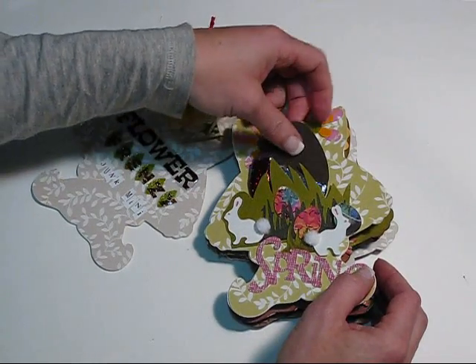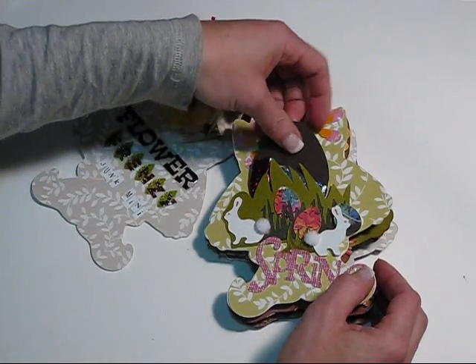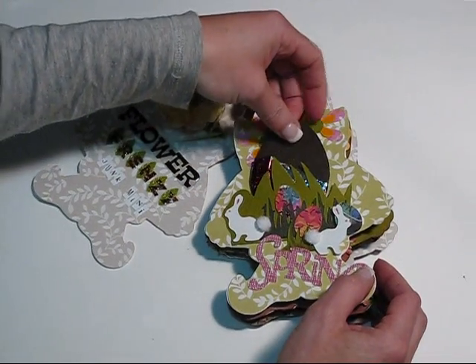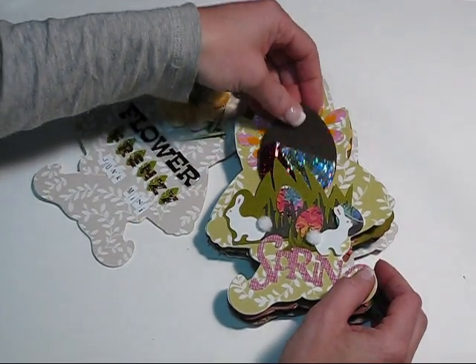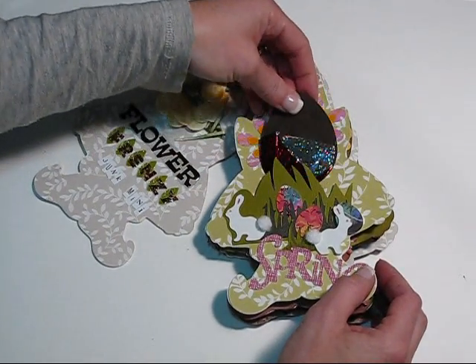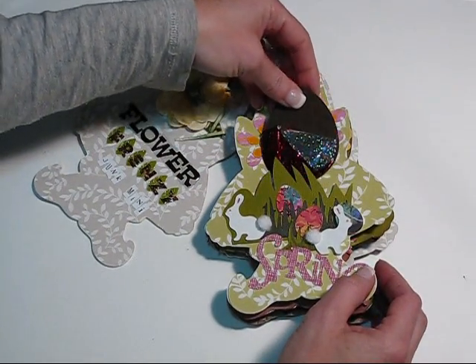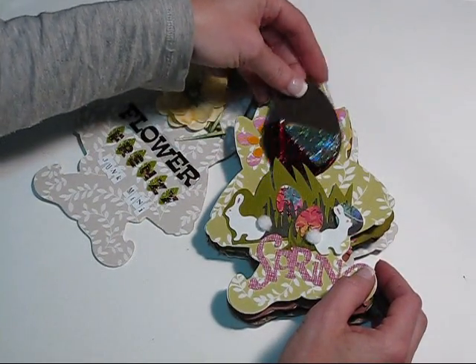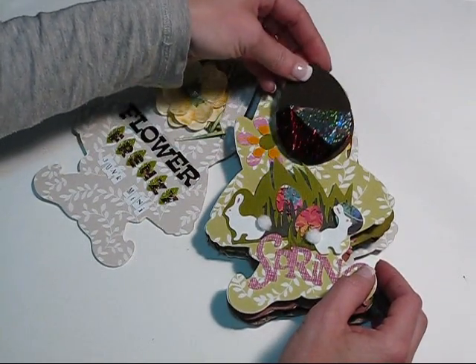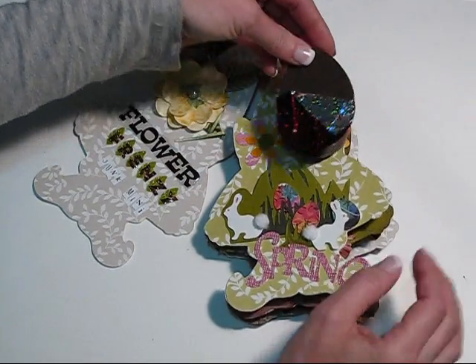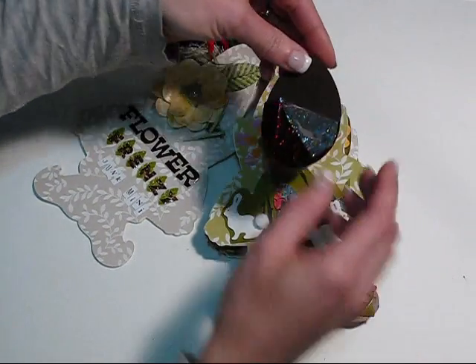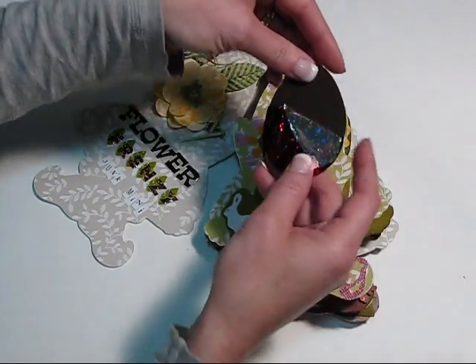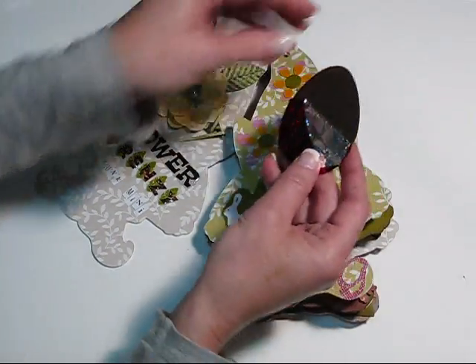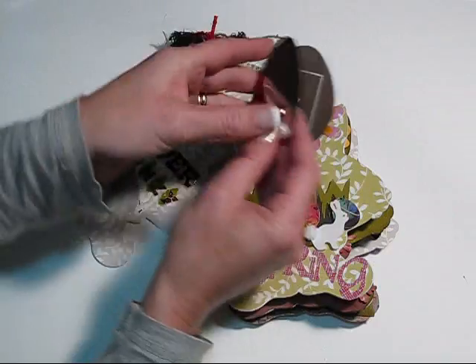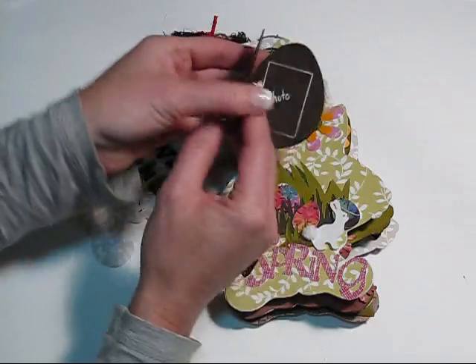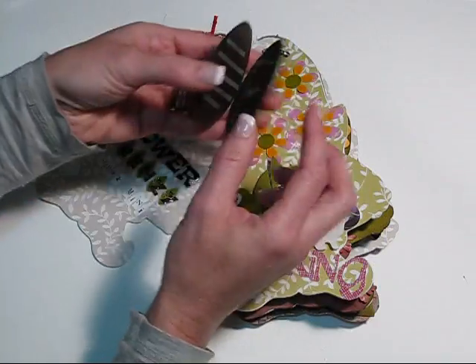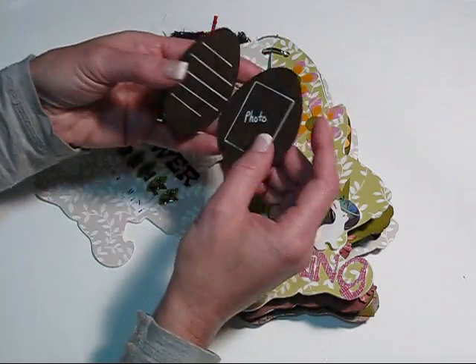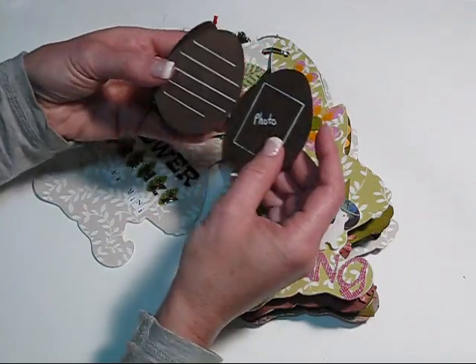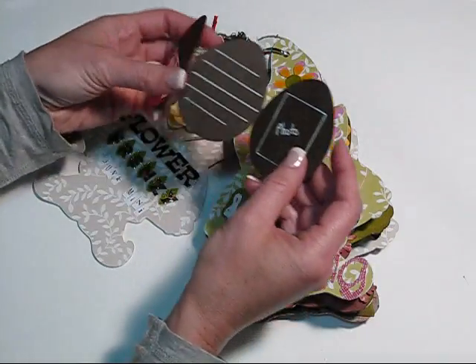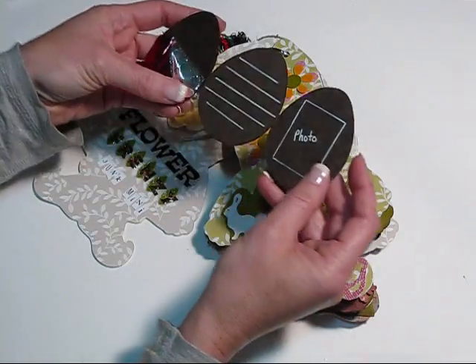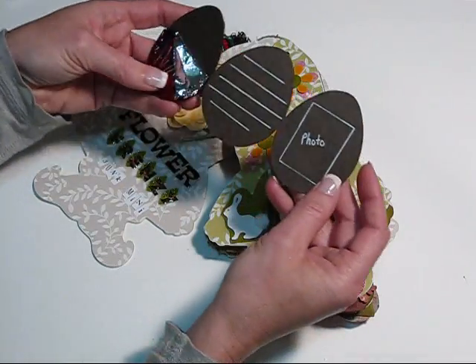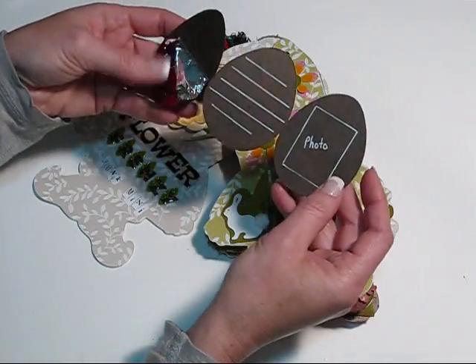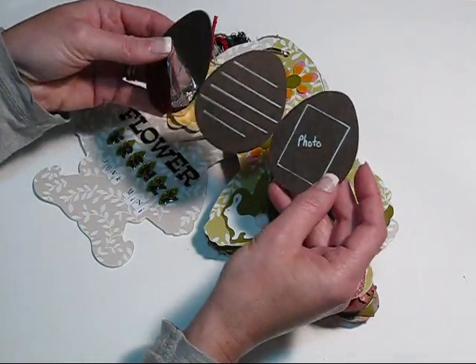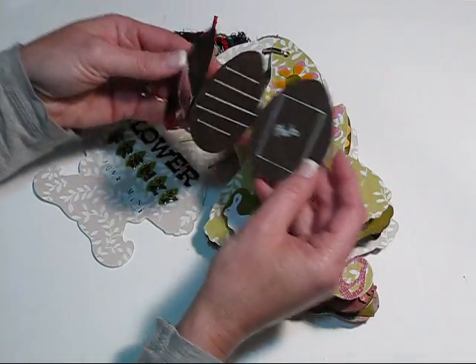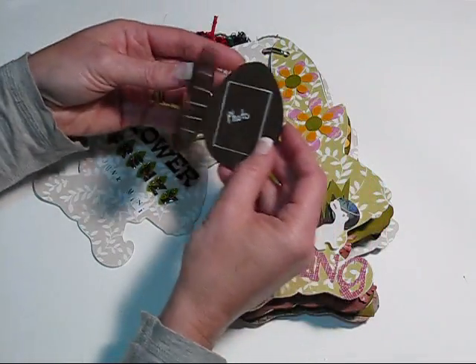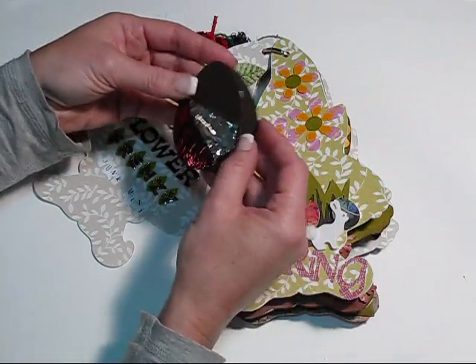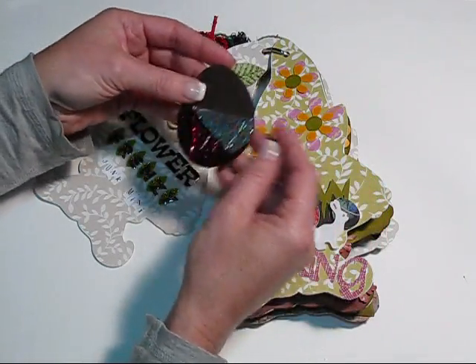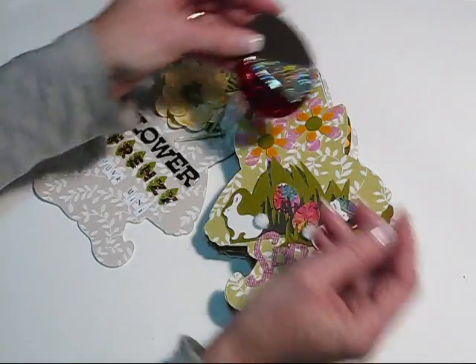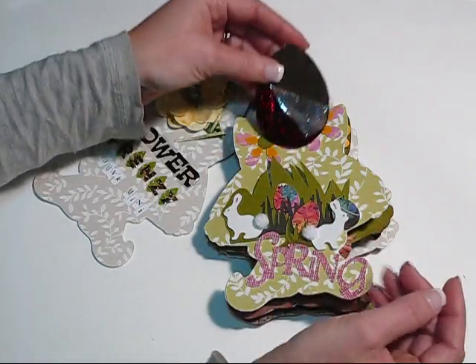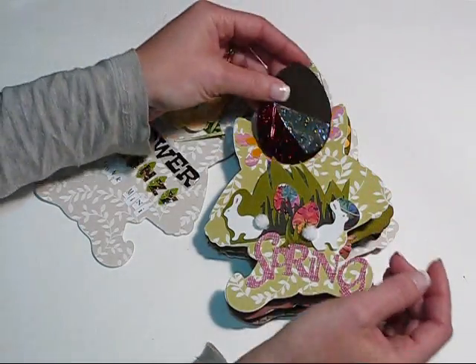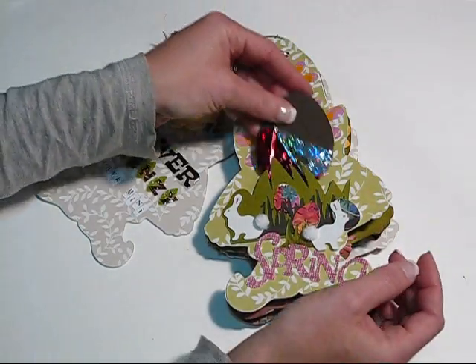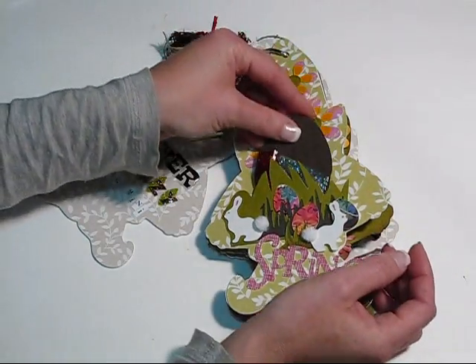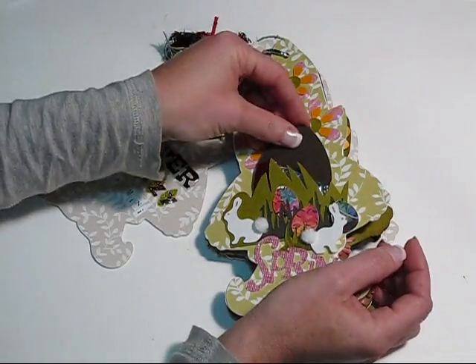On this page I put a little pocket with an Easter egg — a chocolate Easter egg — a spot to put a photo, and some journaling.